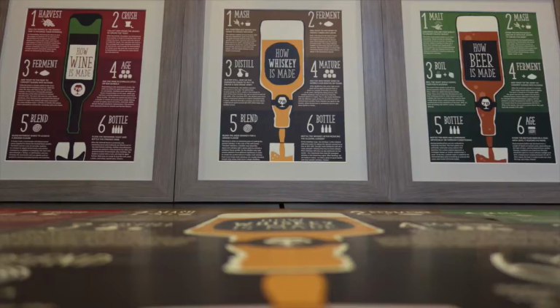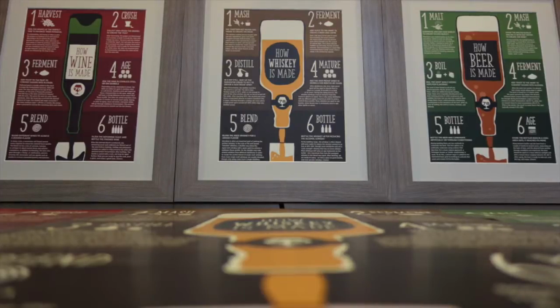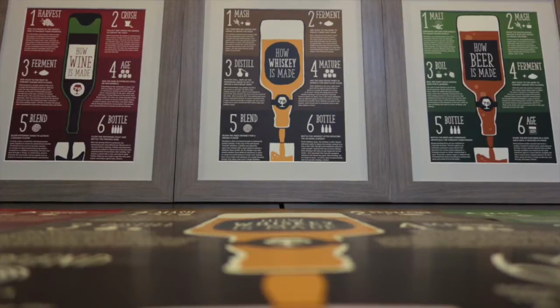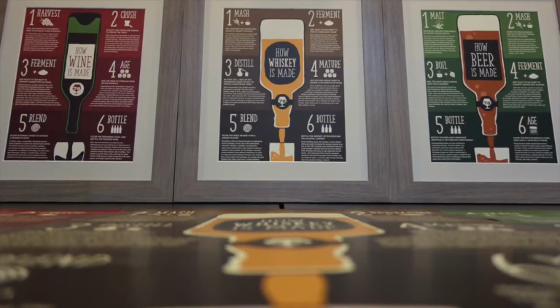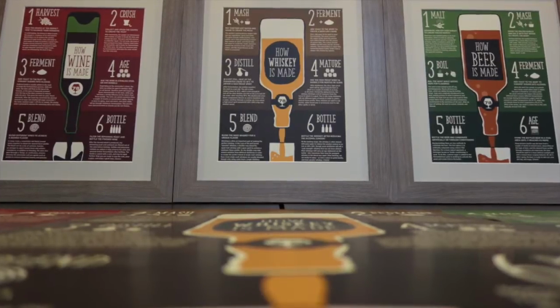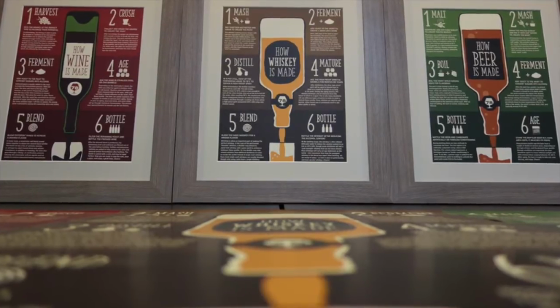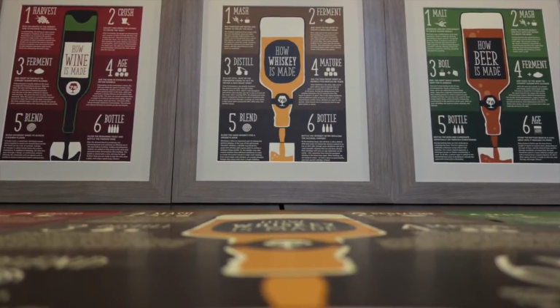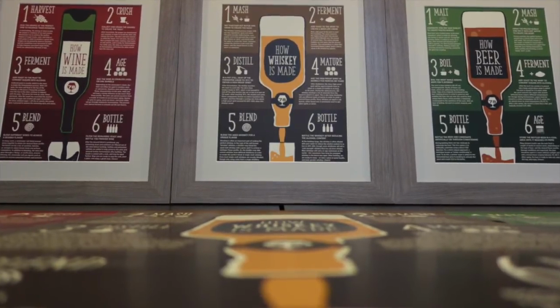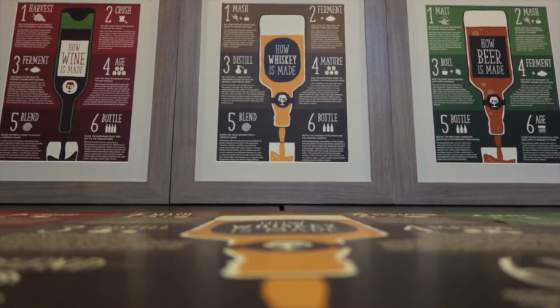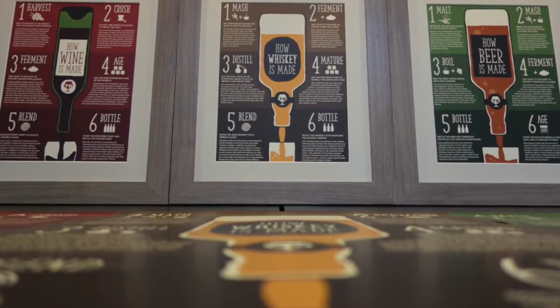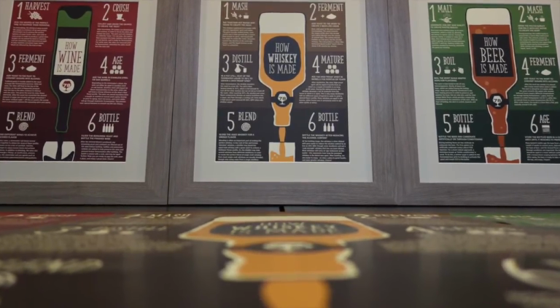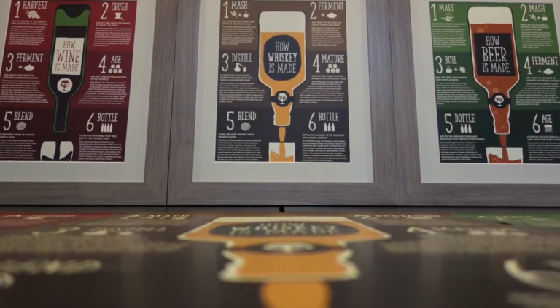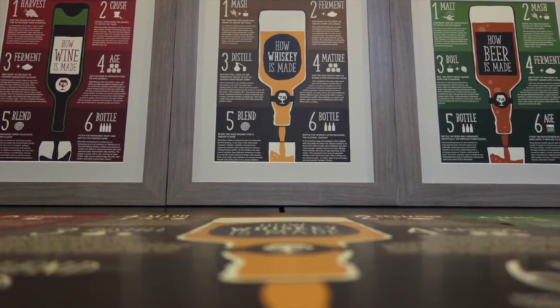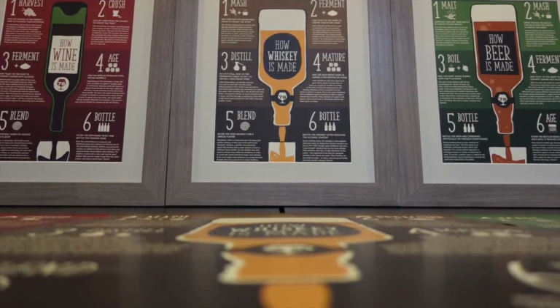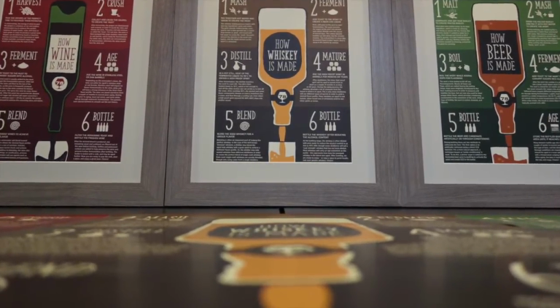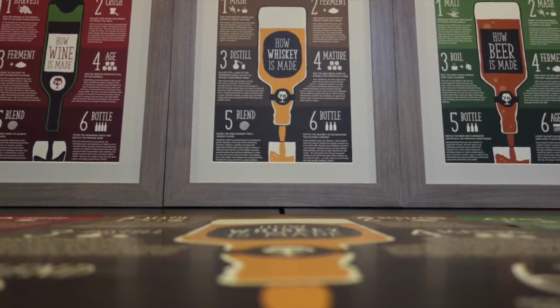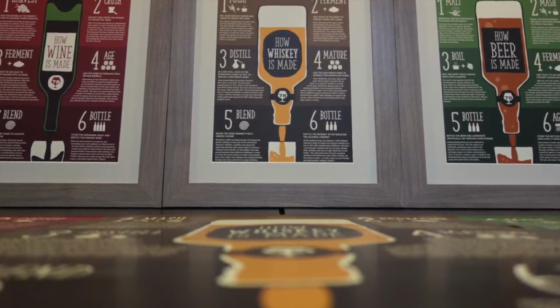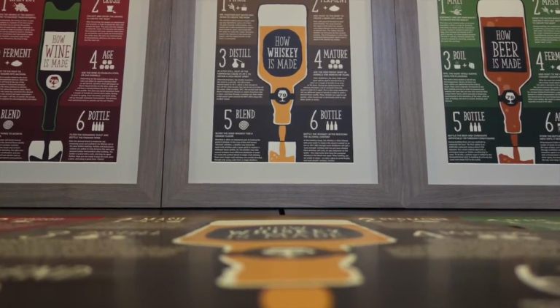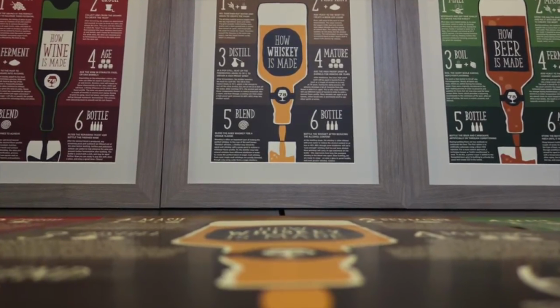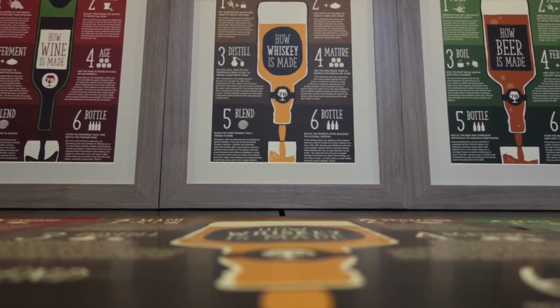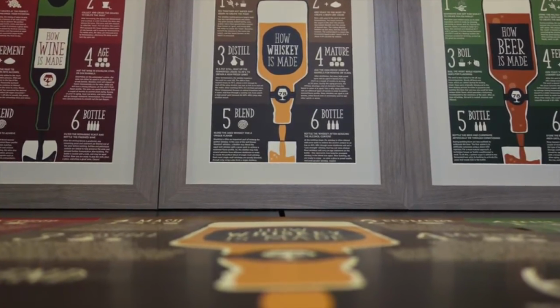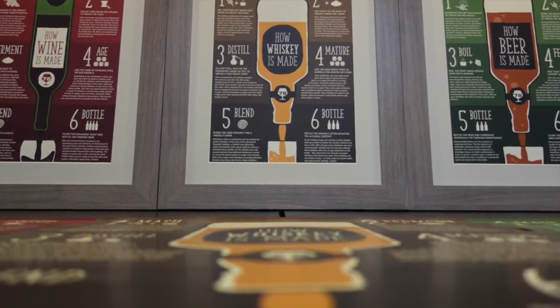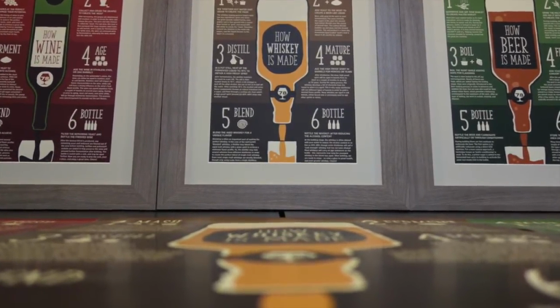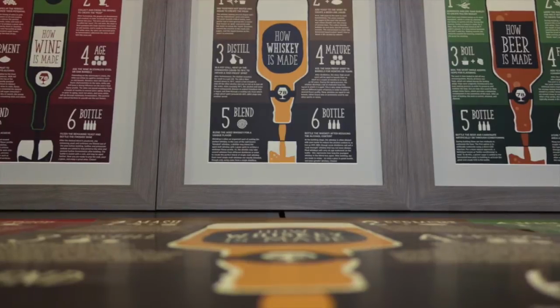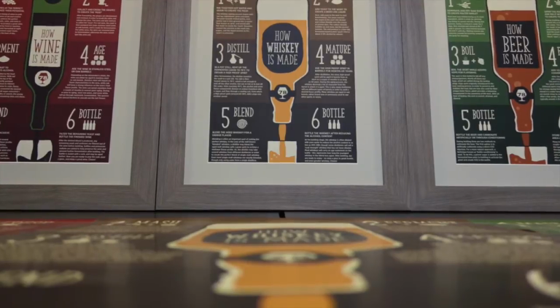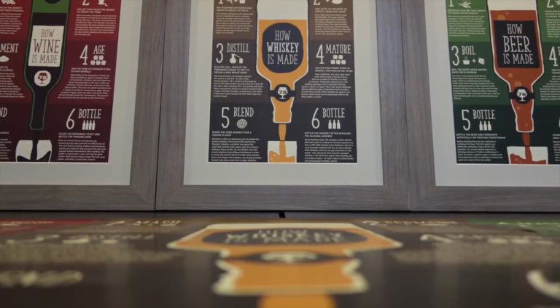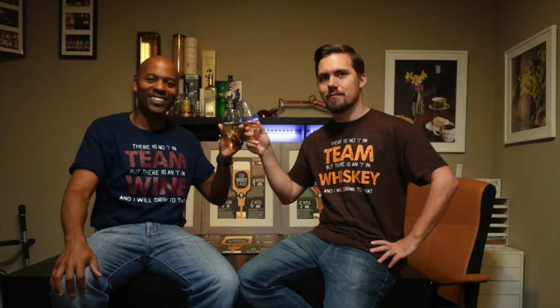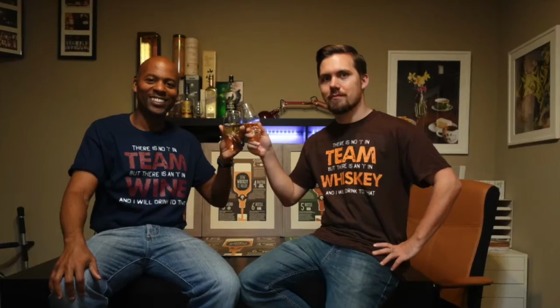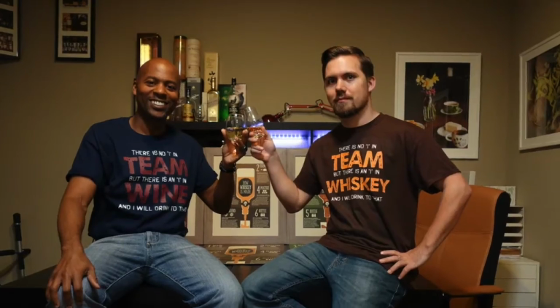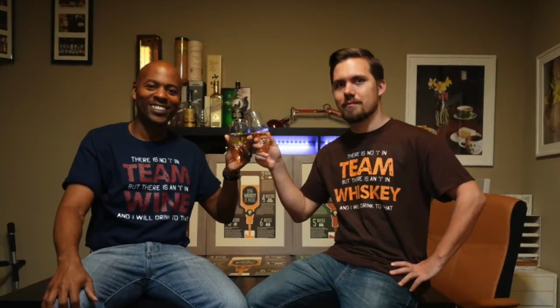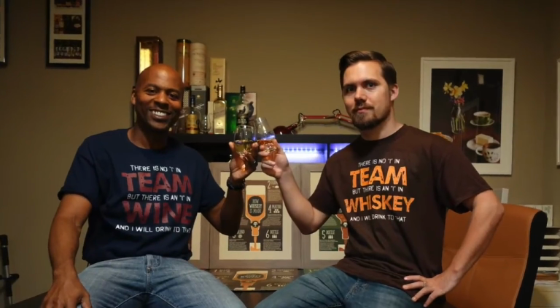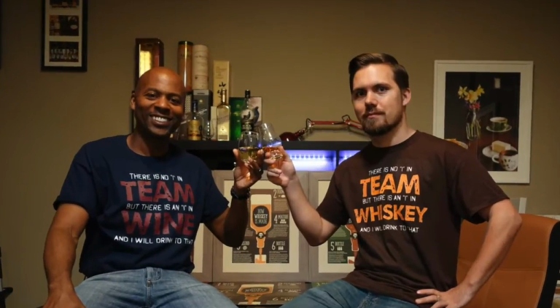So thank you for watching. And if you like the posters, please help us reach our goals so we can make these posters available for everyone. Cheers!